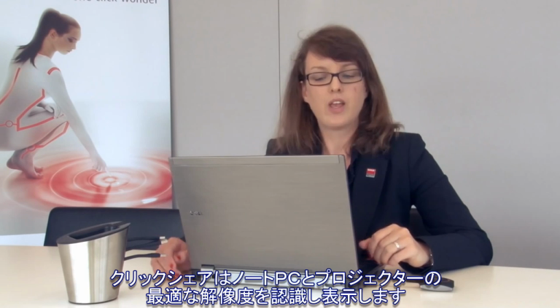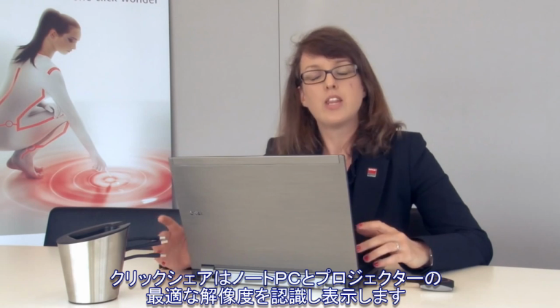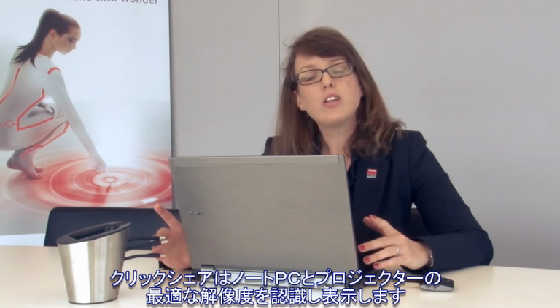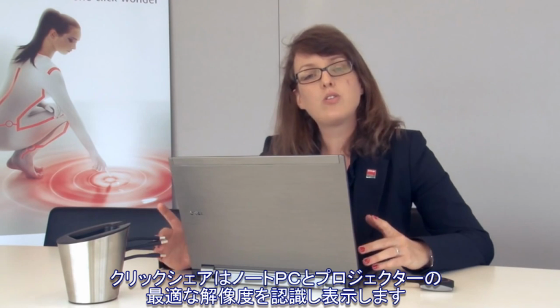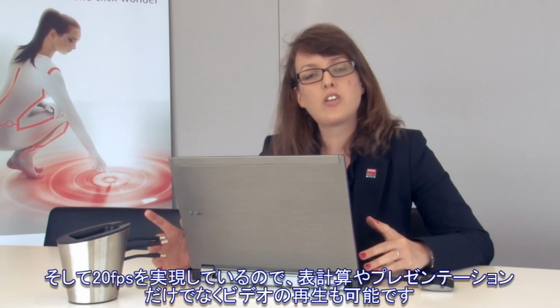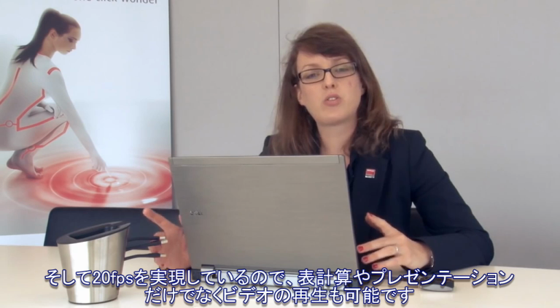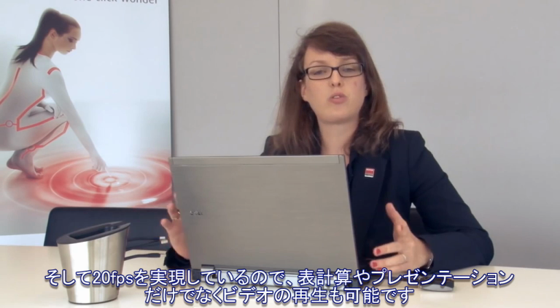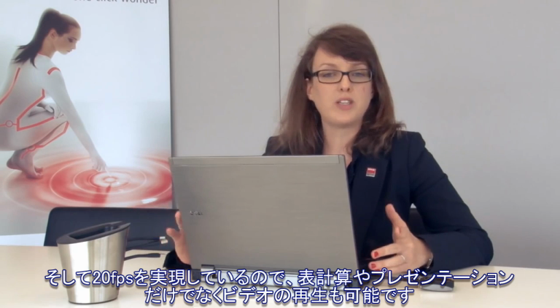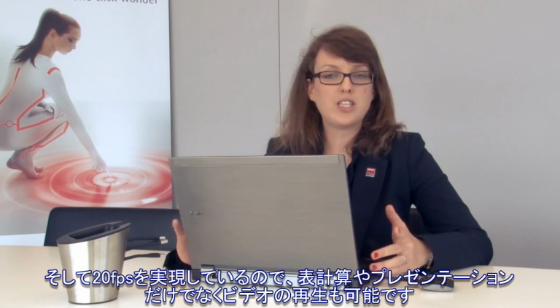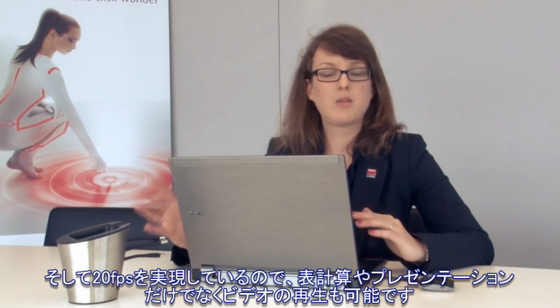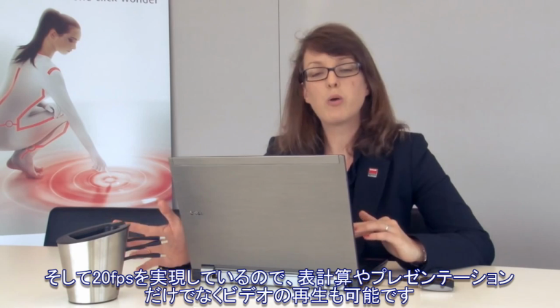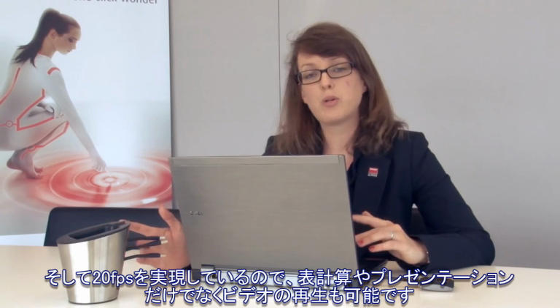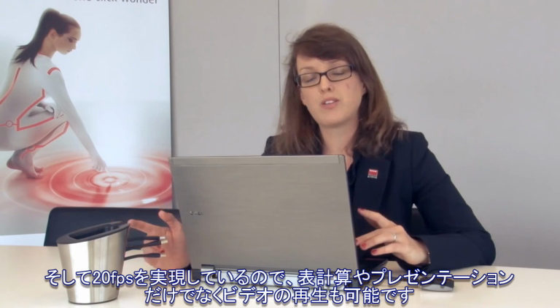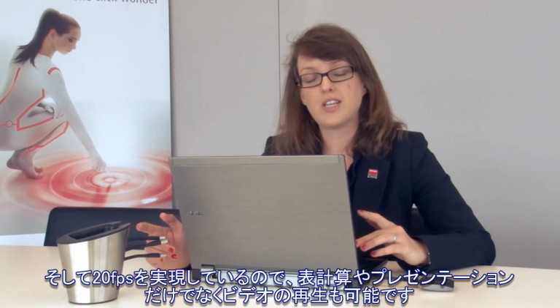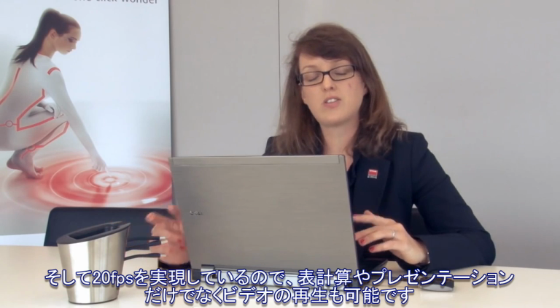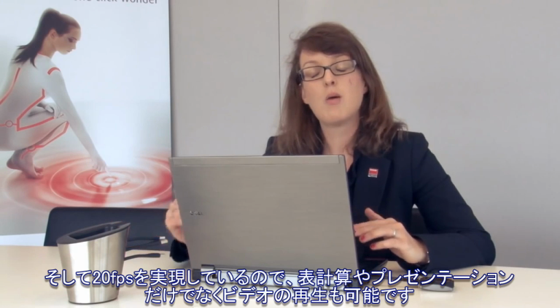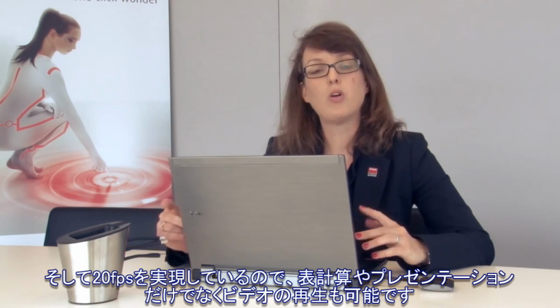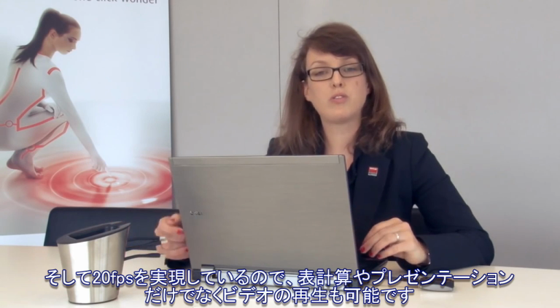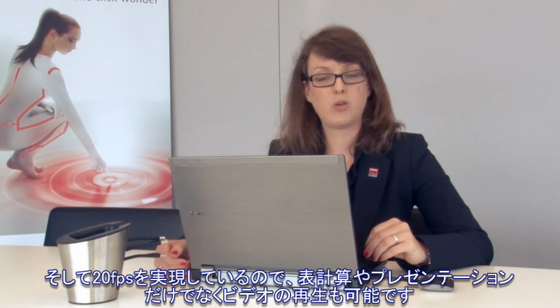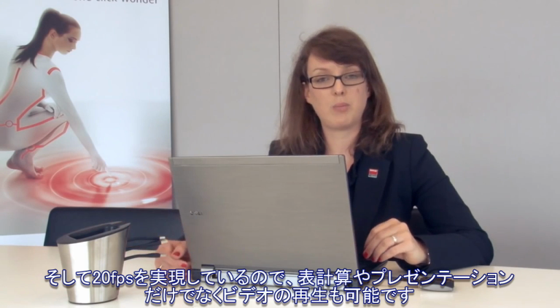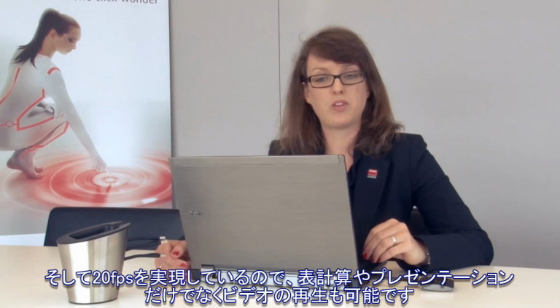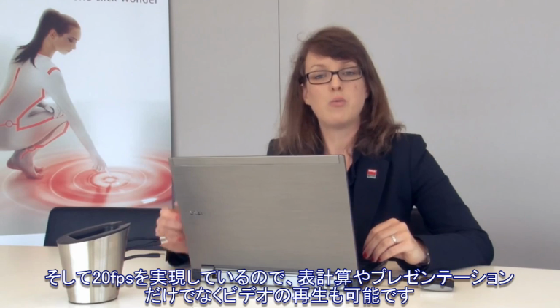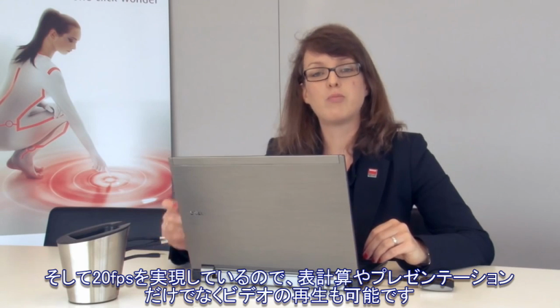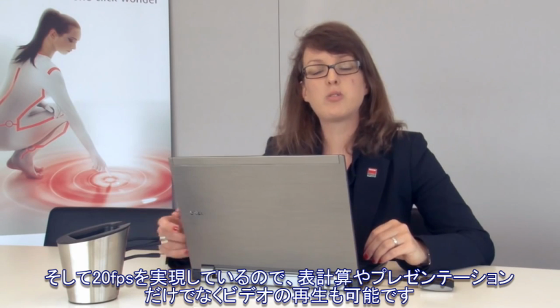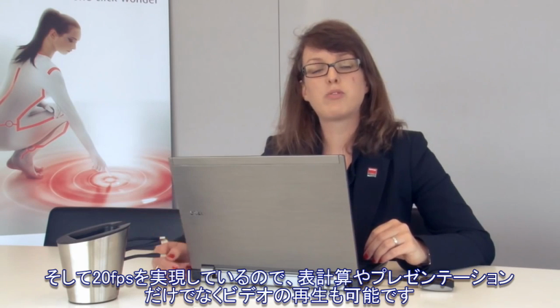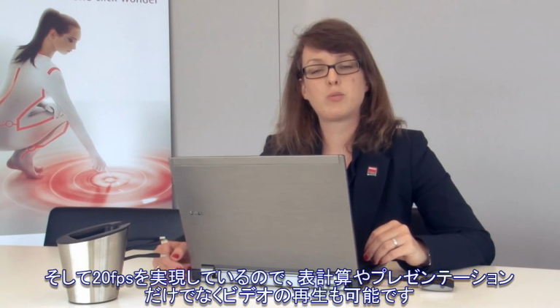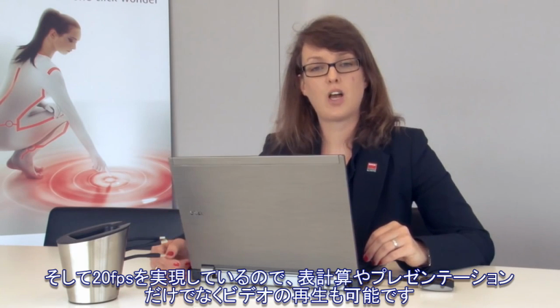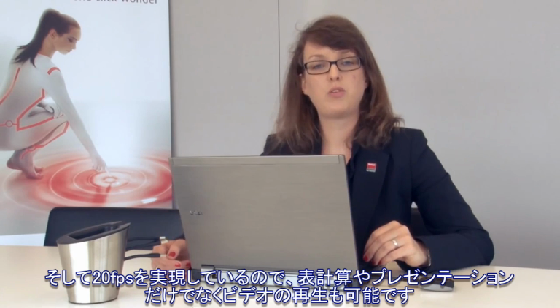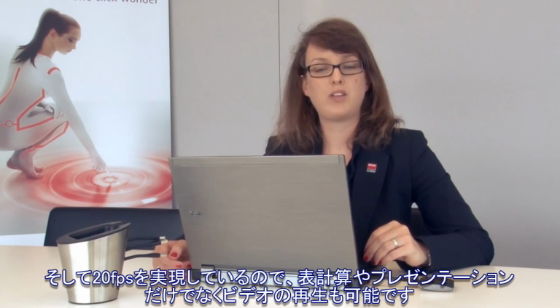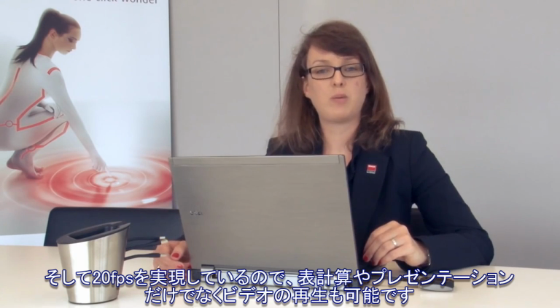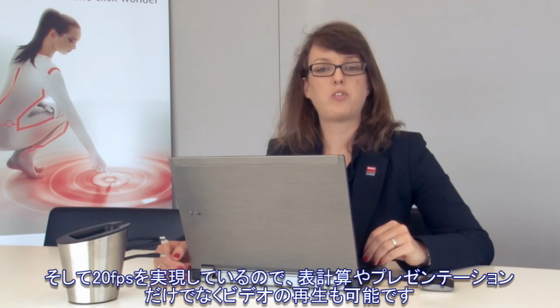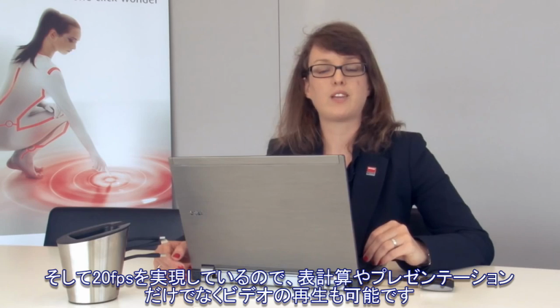You can use ClickShare to show spreadsheets, PowerPoint presentations, but also video clips. We have measured performance up to 20 frames per second.